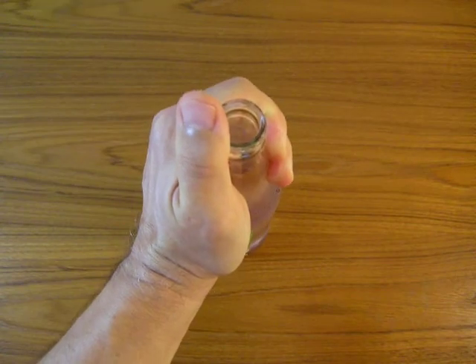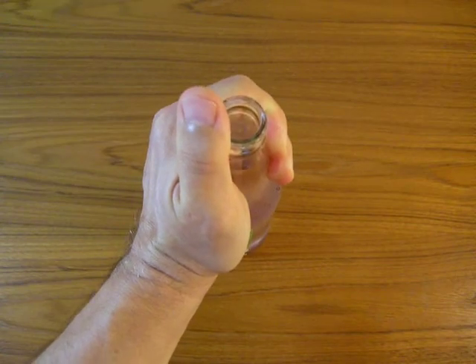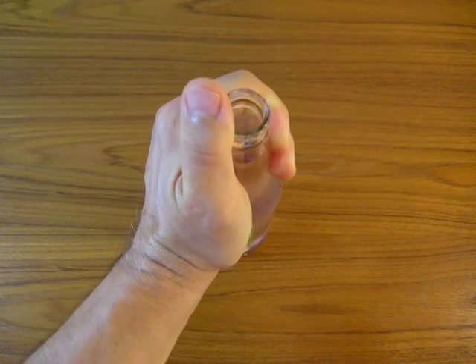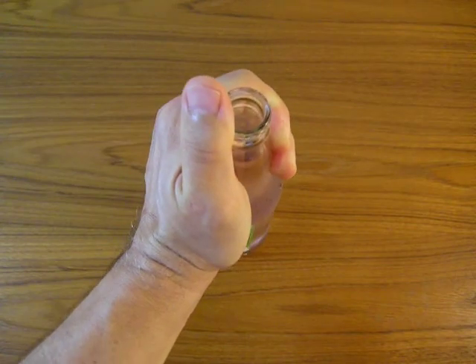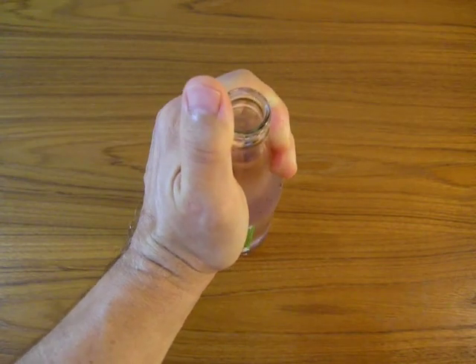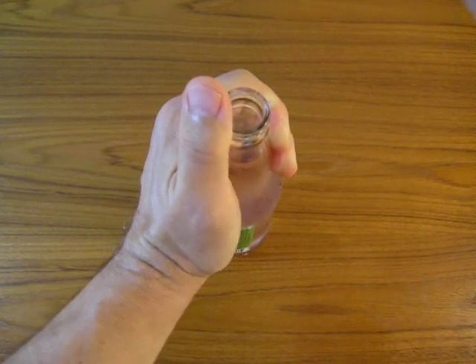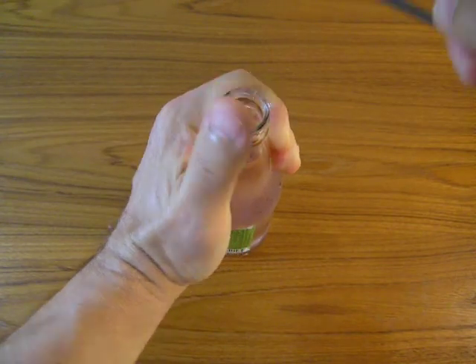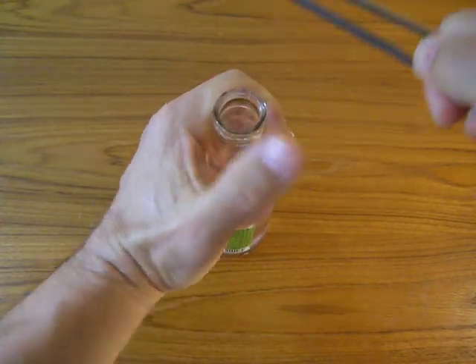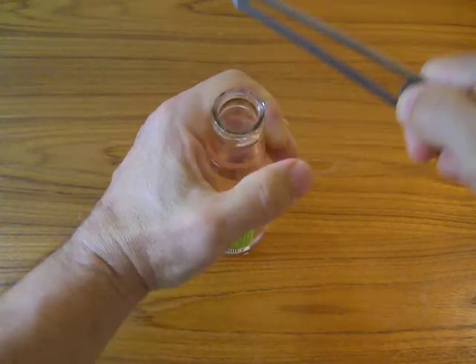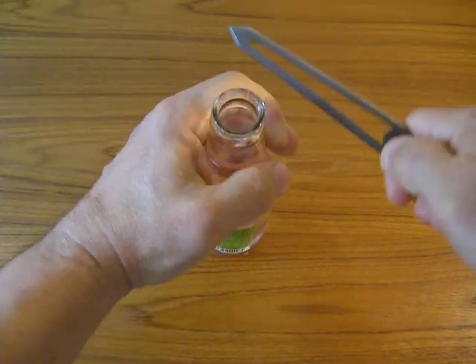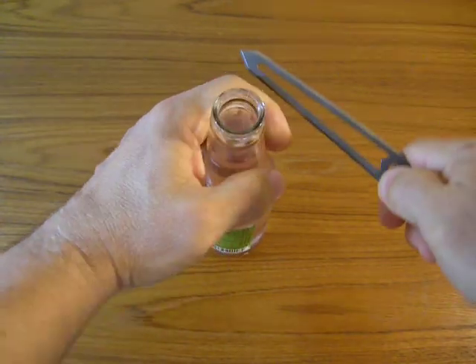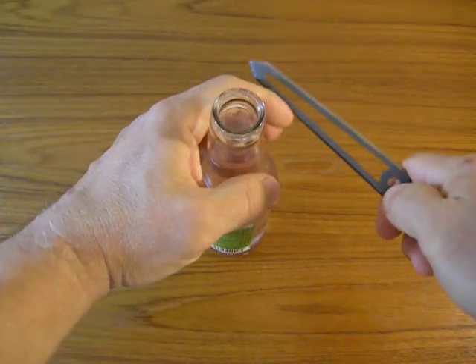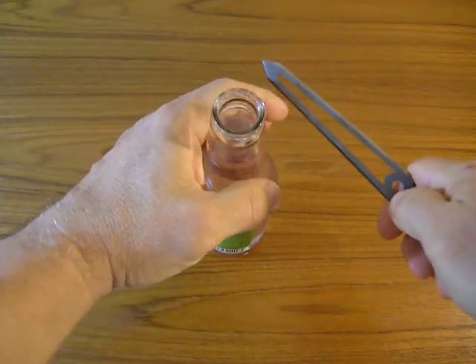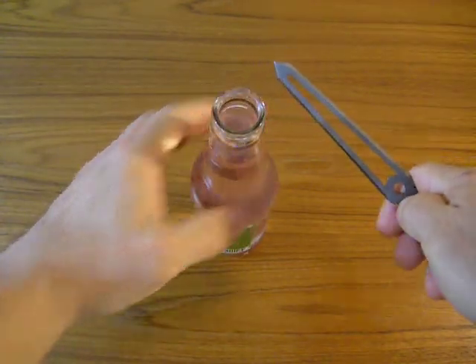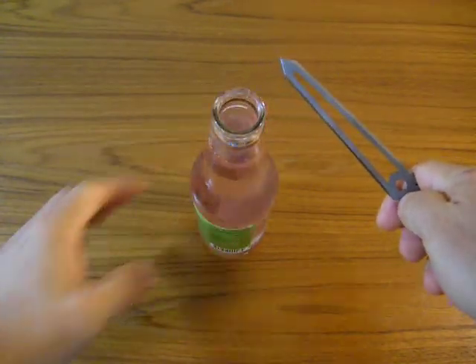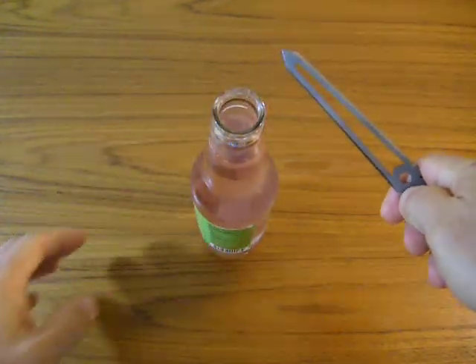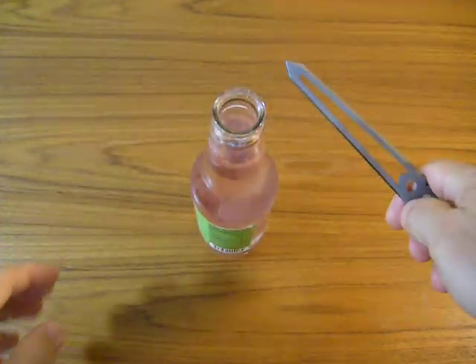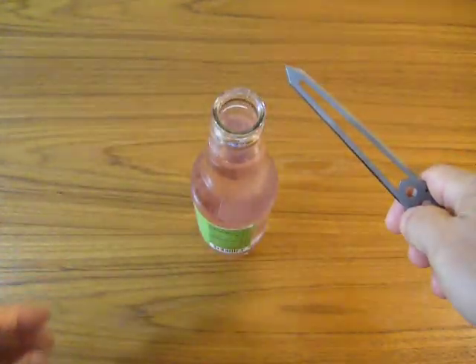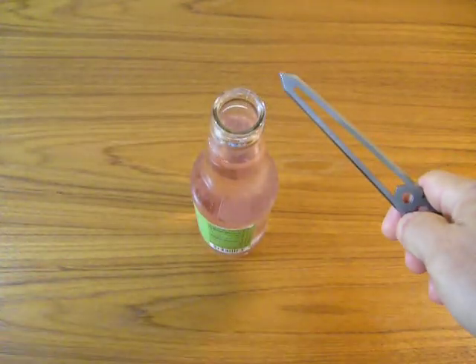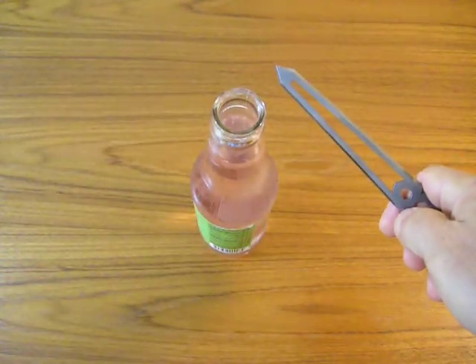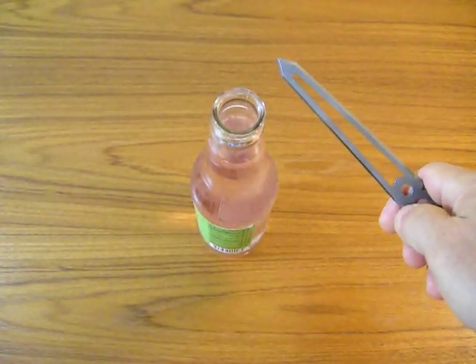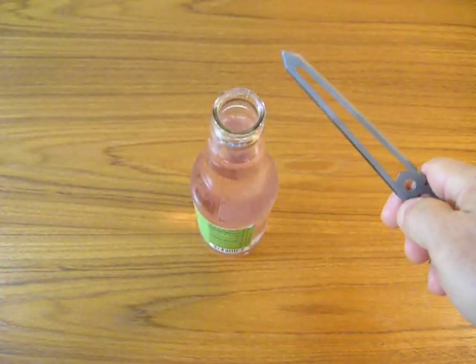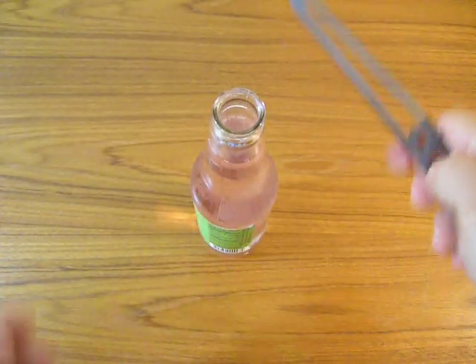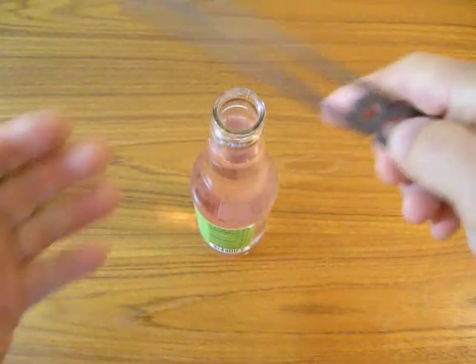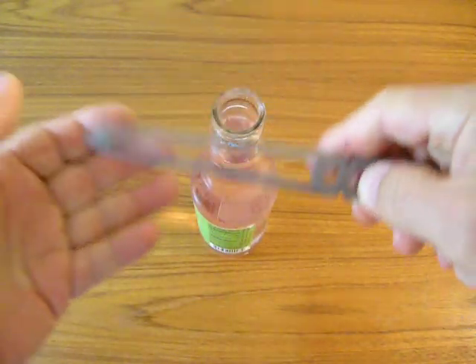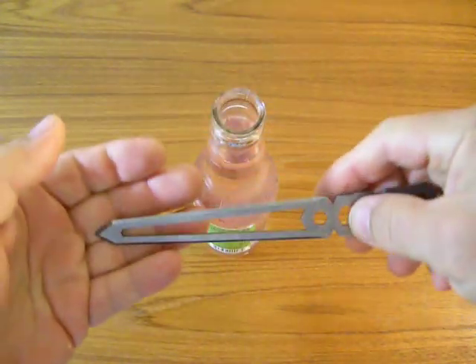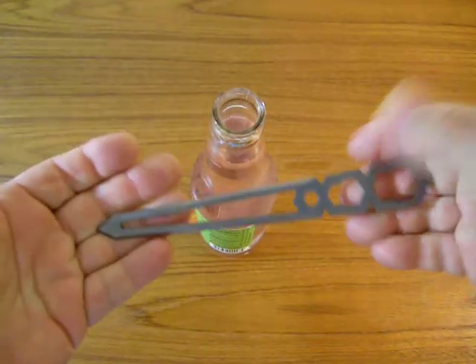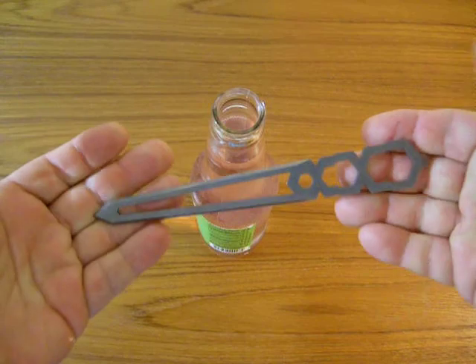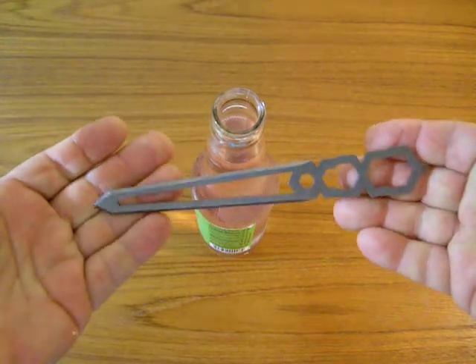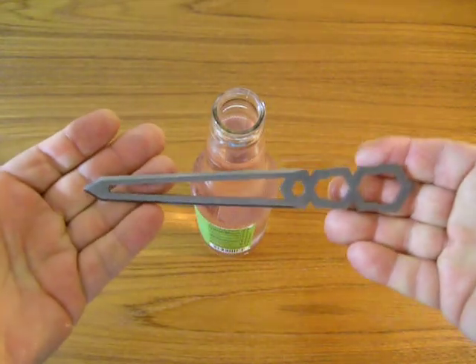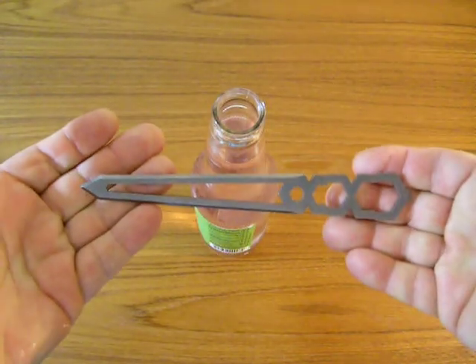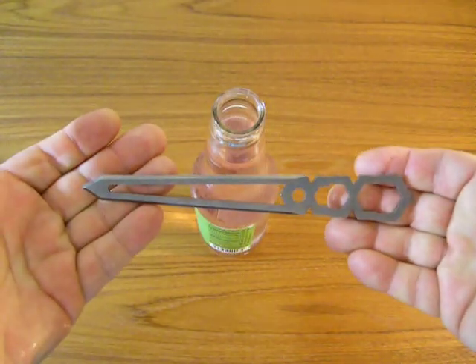Wow, that was pretty easy. Ha ha ha ha ha. It pops!